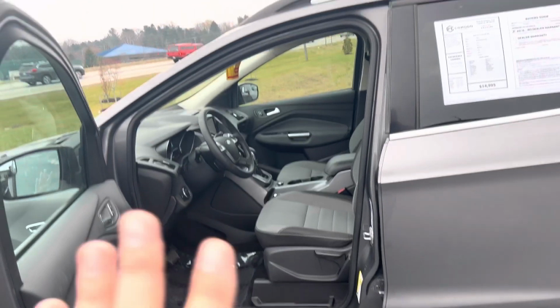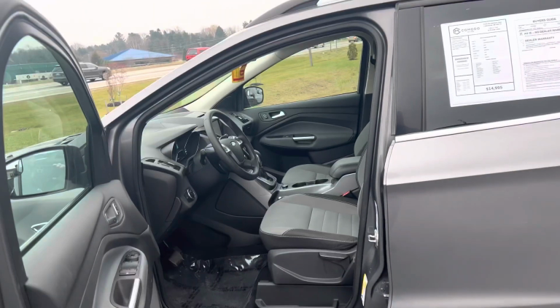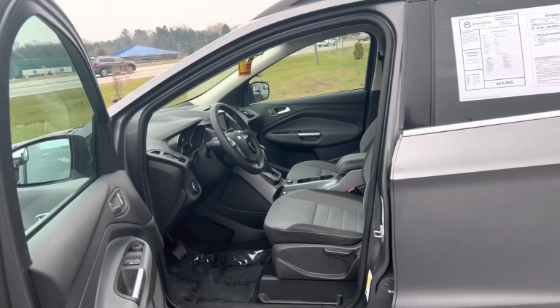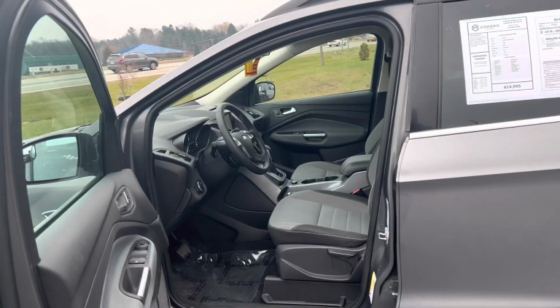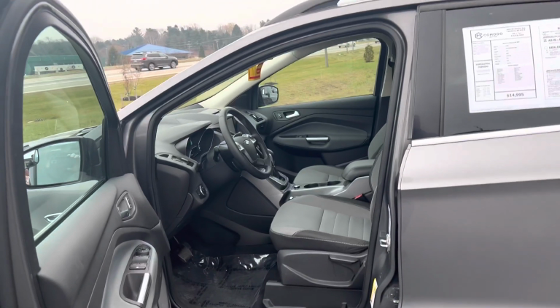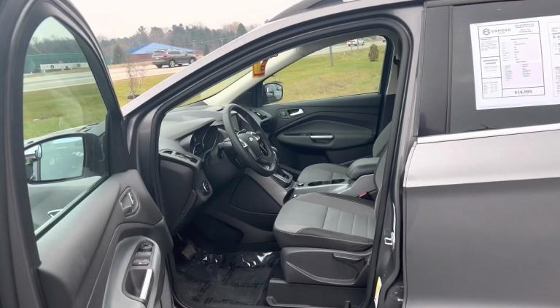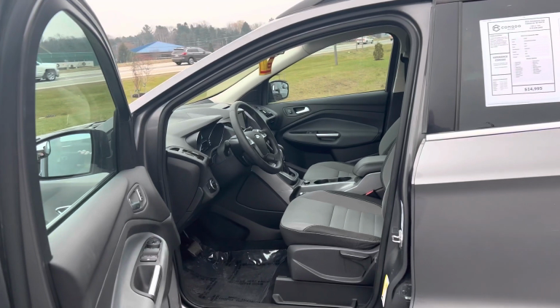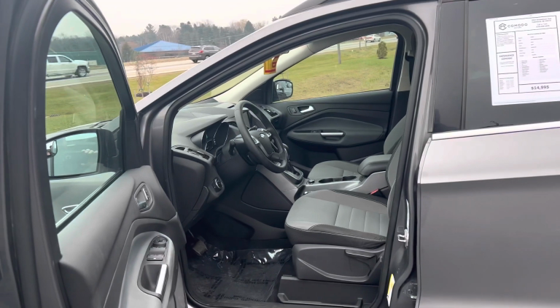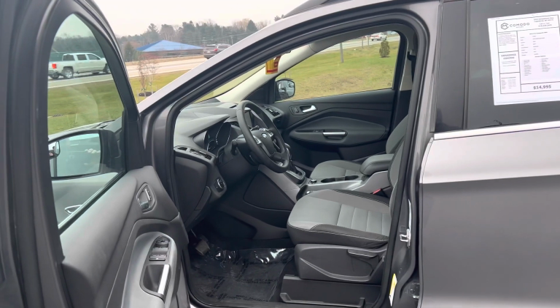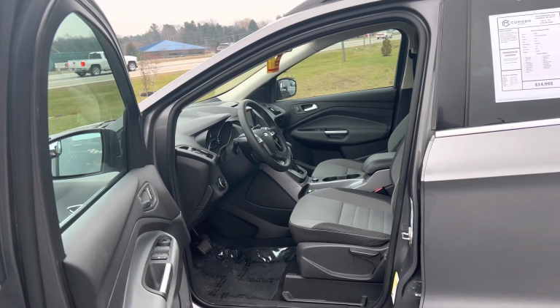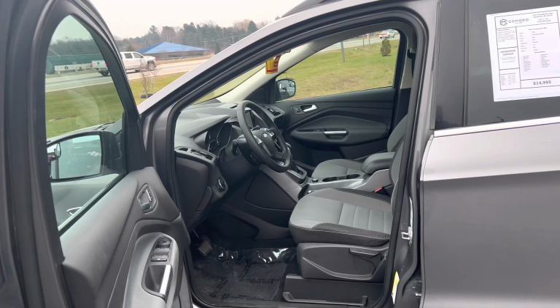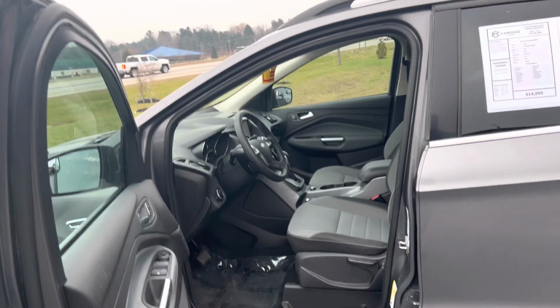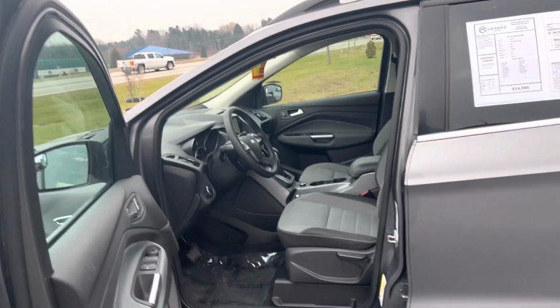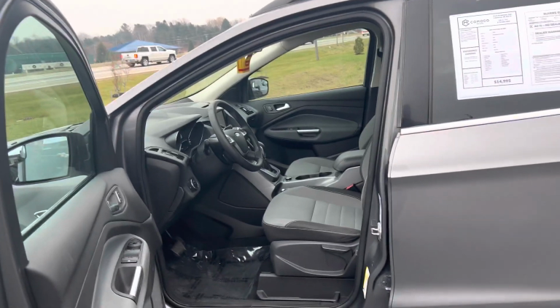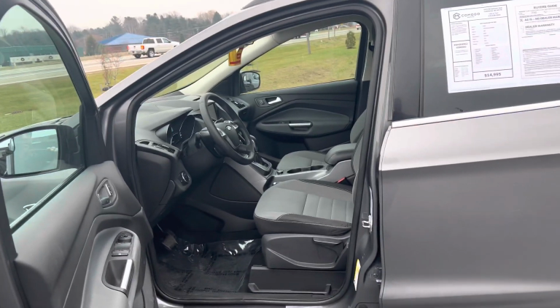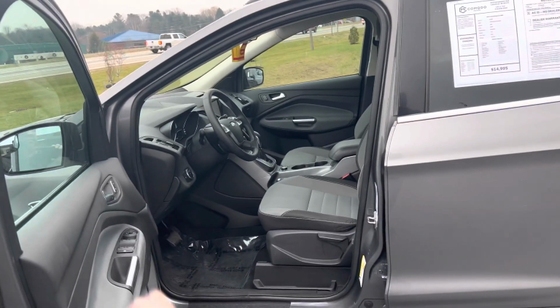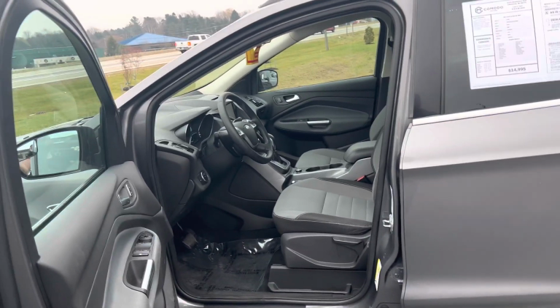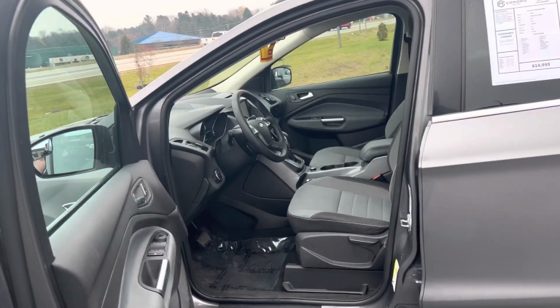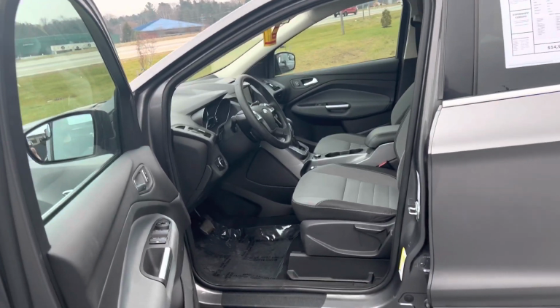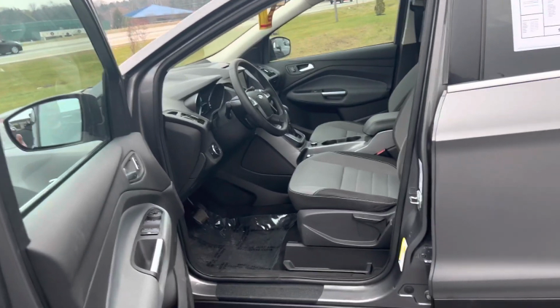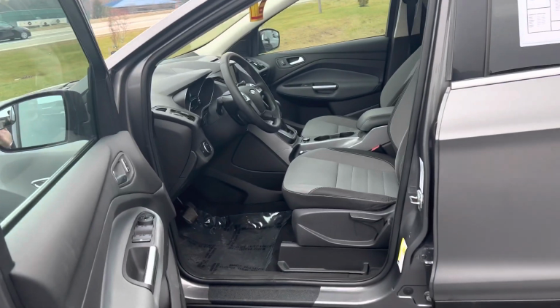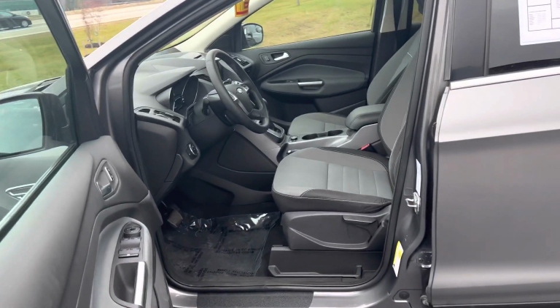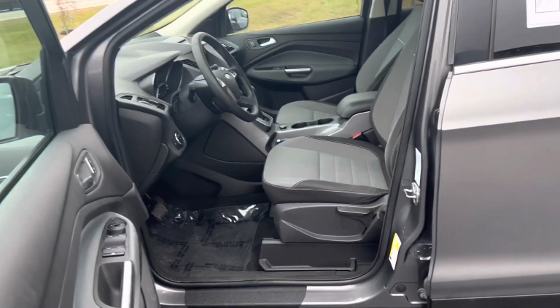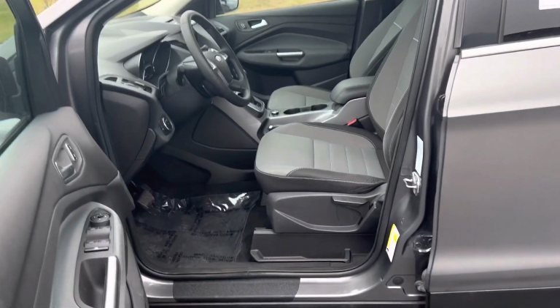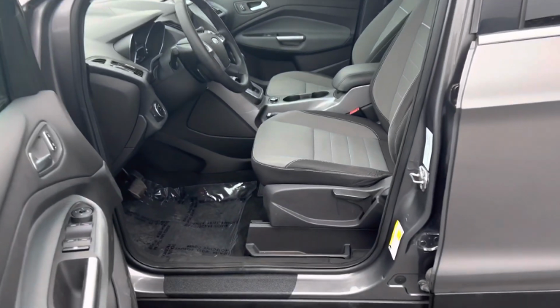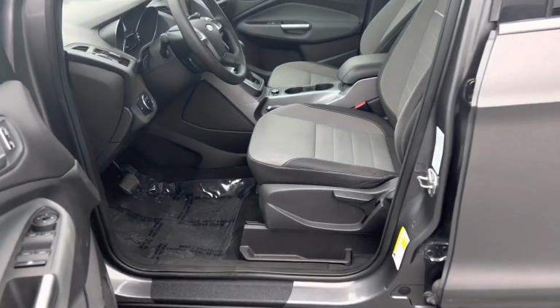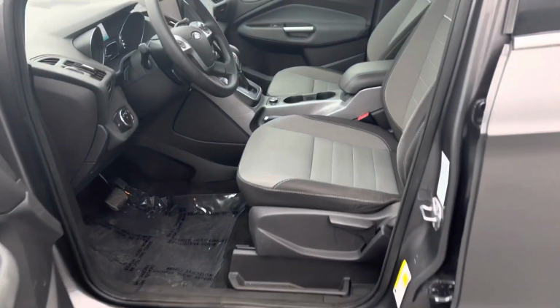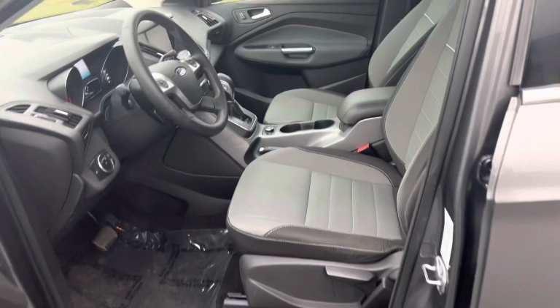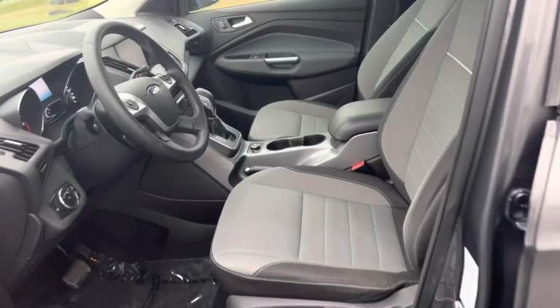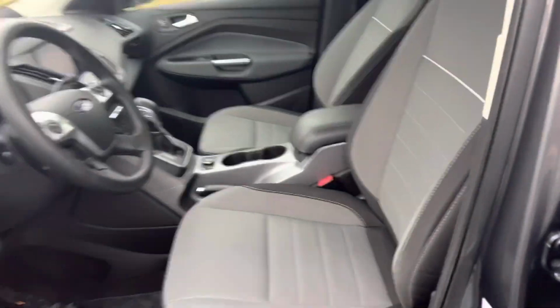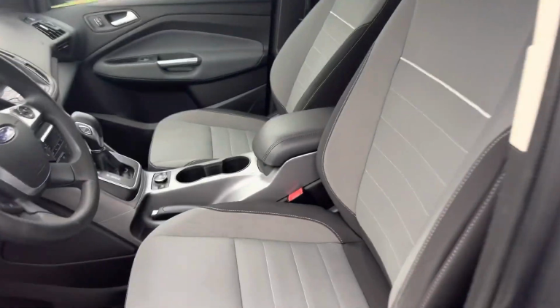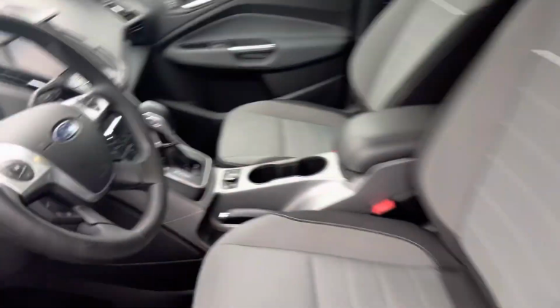The 2.0 has a ton more power than the 1.6, which is now the 1.5-liter. It's totally worth it. If you can afford to get the 2.0, get it. Or if you get lucky enough to find one, get it.